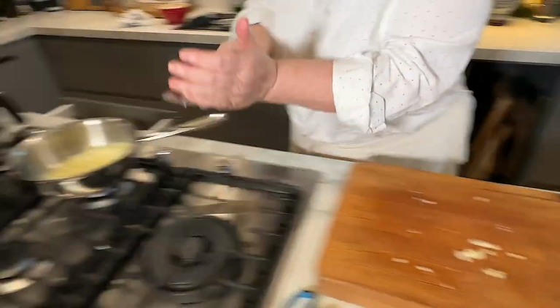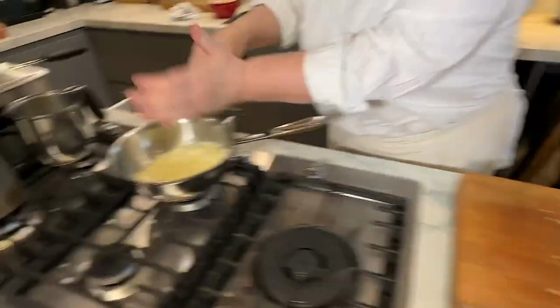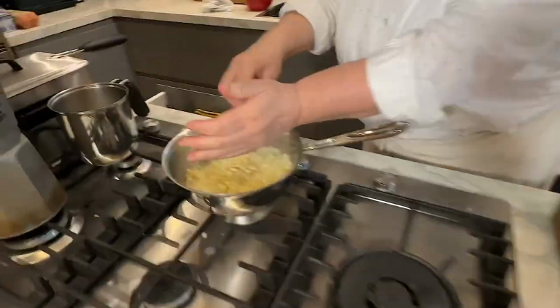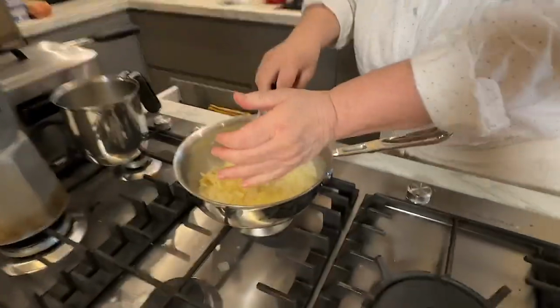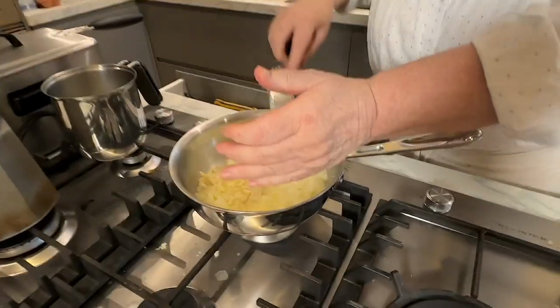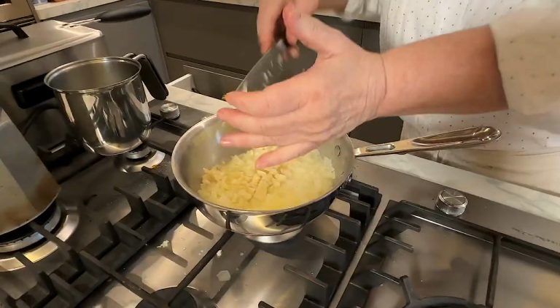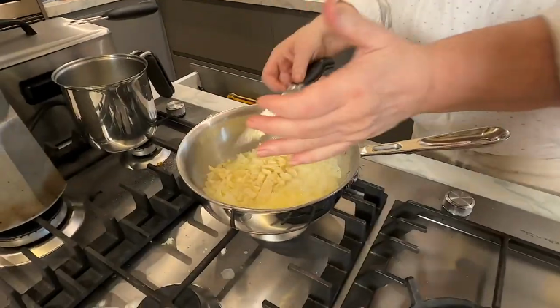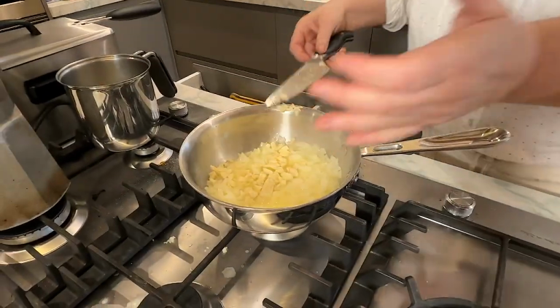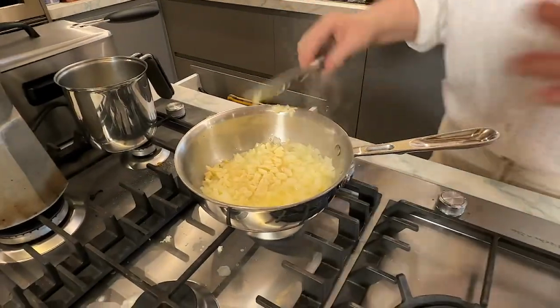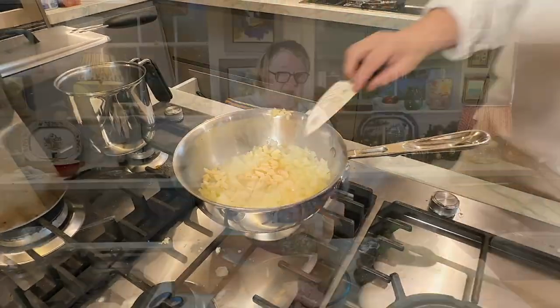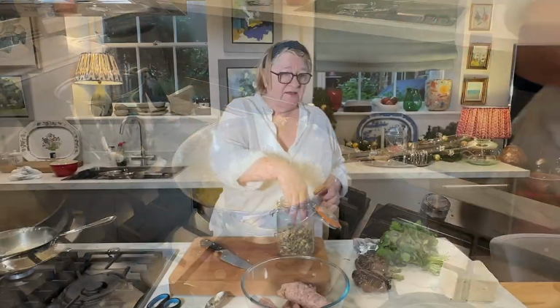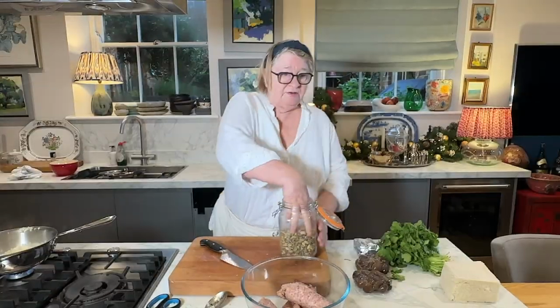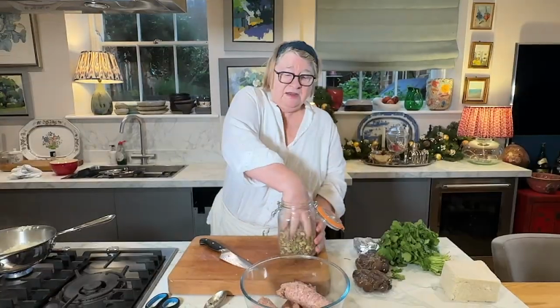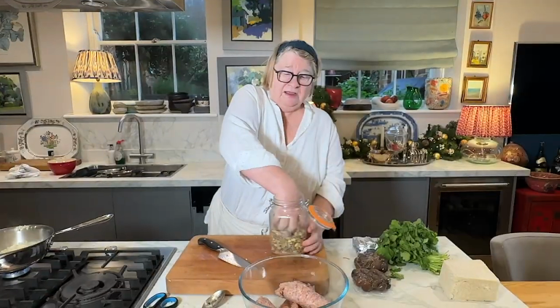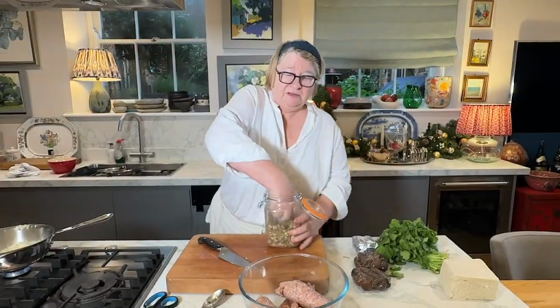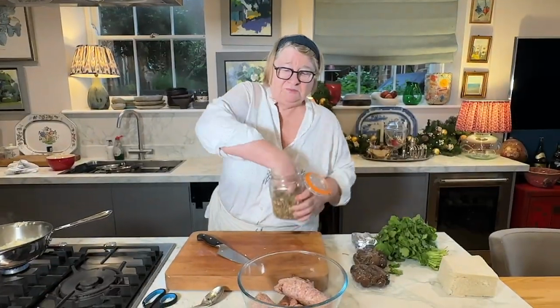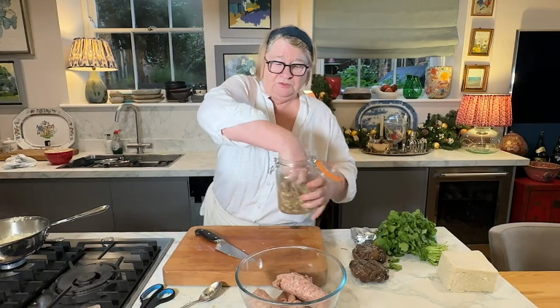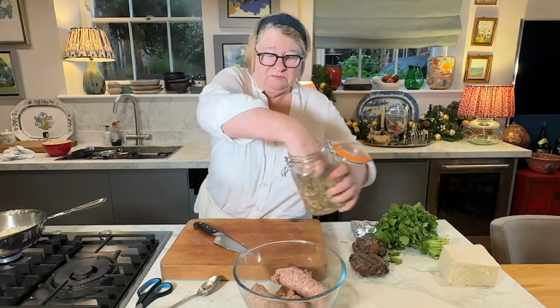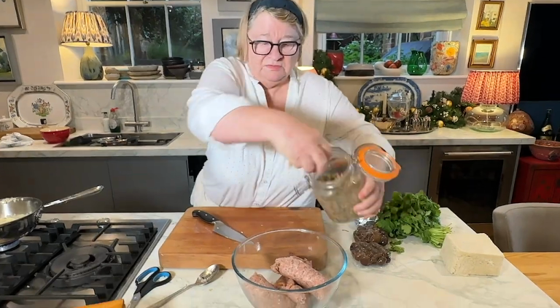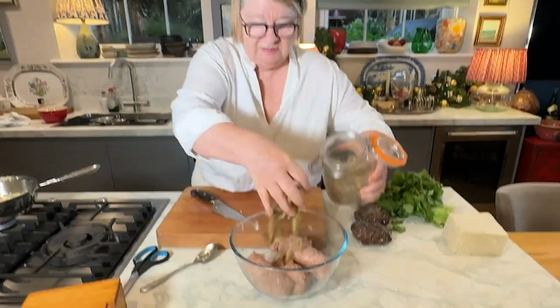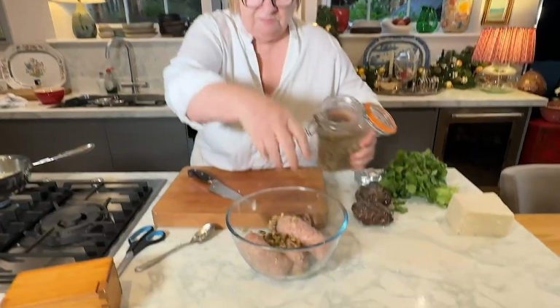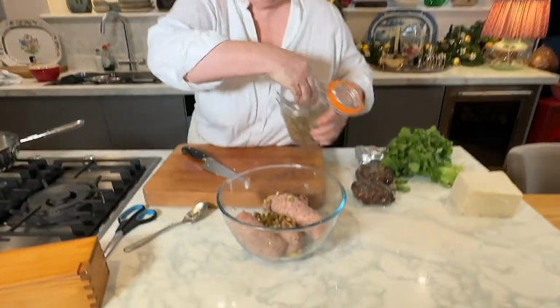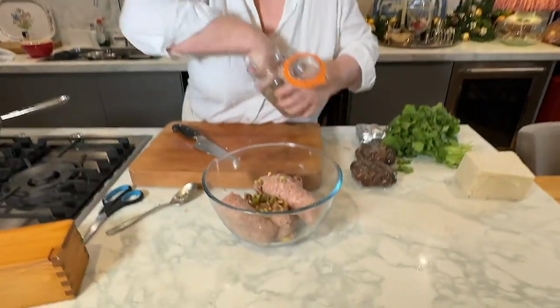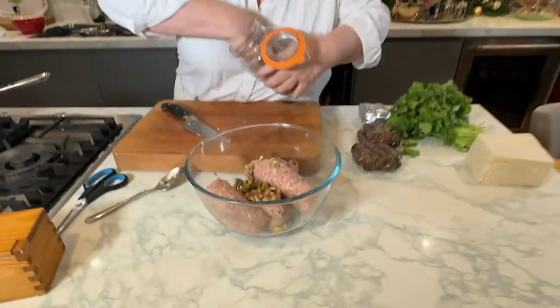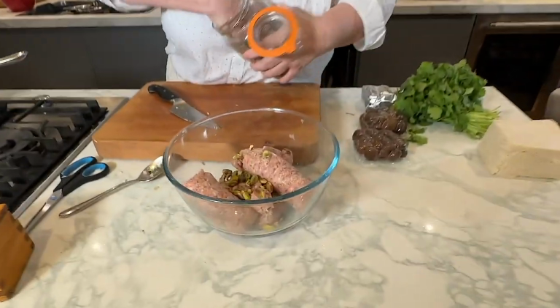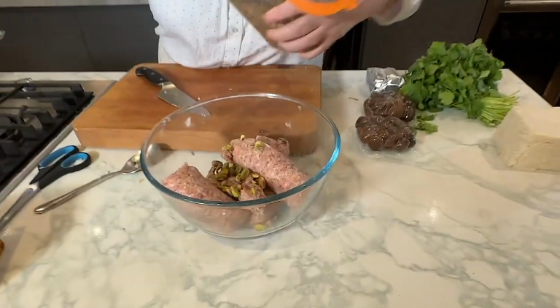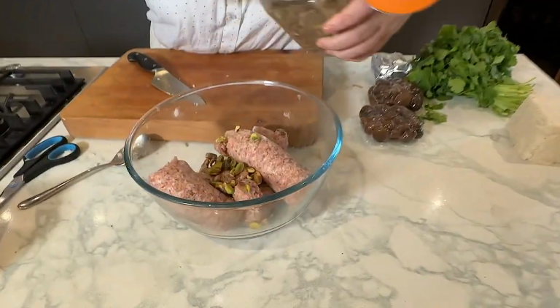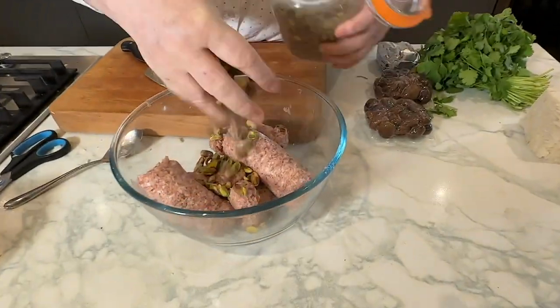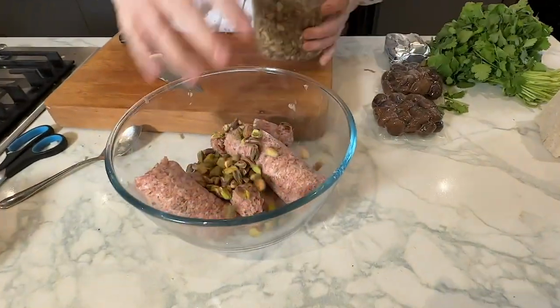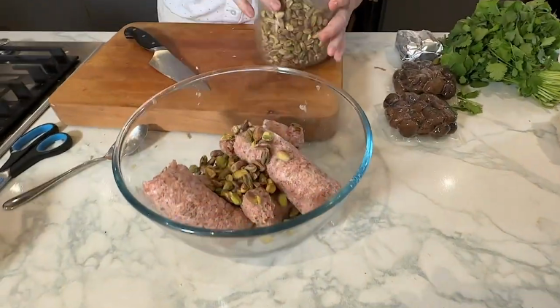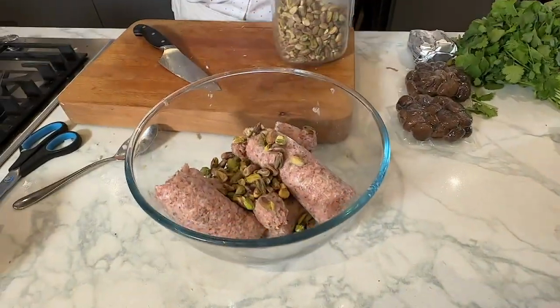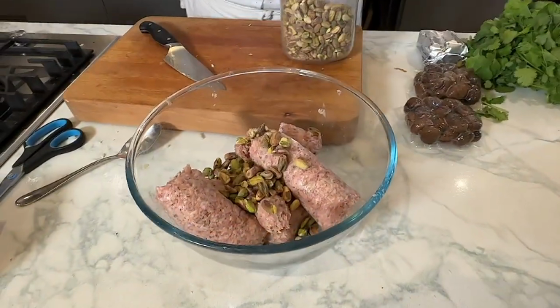I'm not doing it very fine. So in here I'm going to put some pistachio nuts, because I think it looks pretty in the stuffing.